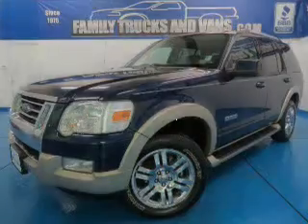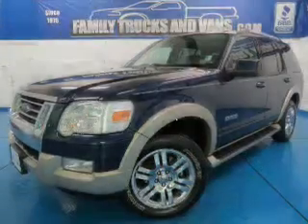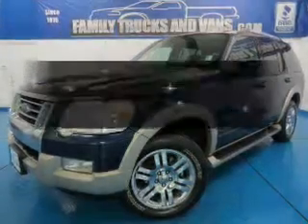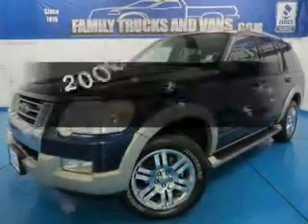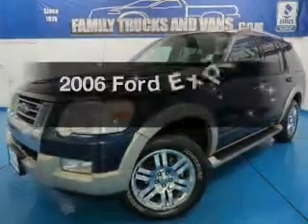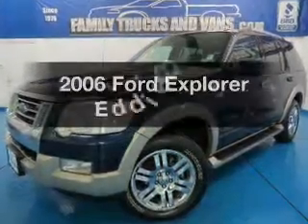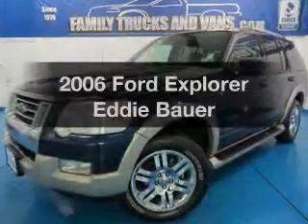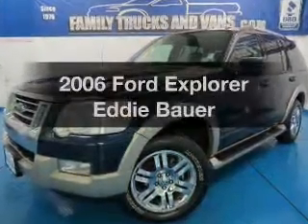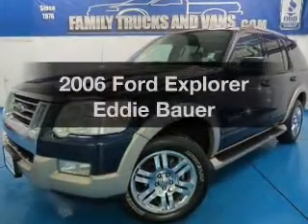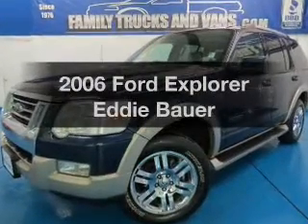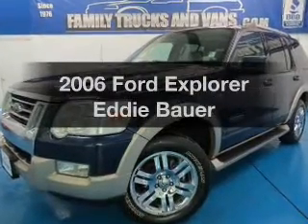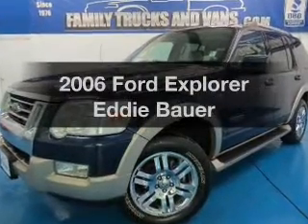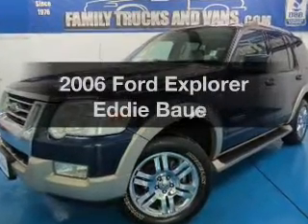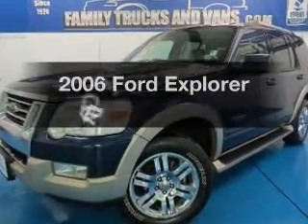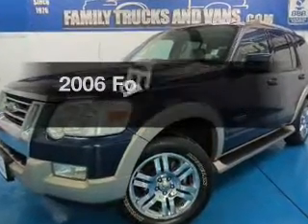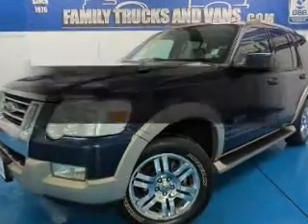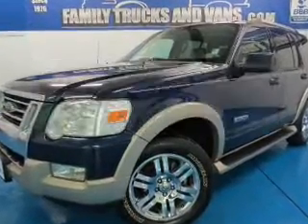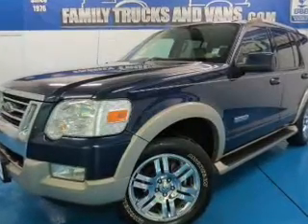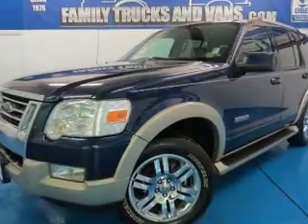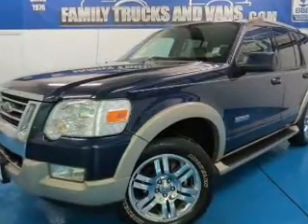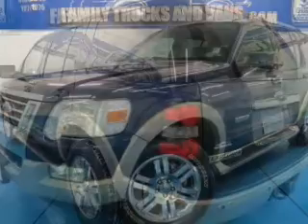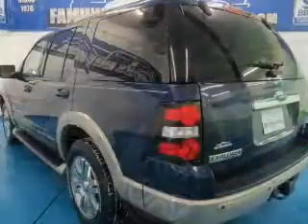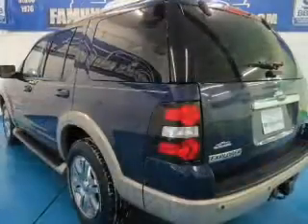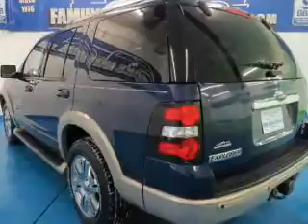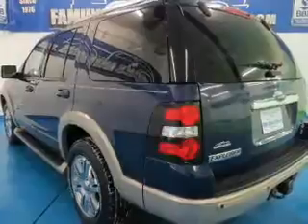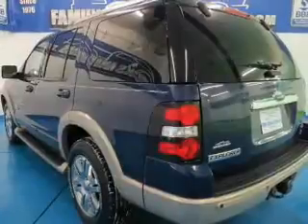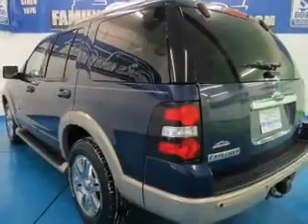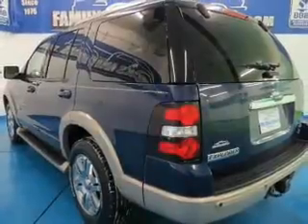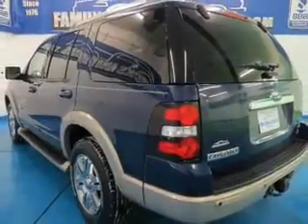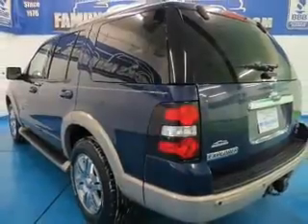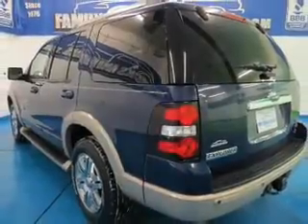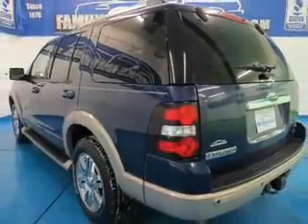Get noticed in this 2006 Ford Explorer. Travel the roads in style and comfort in this great vehicle.